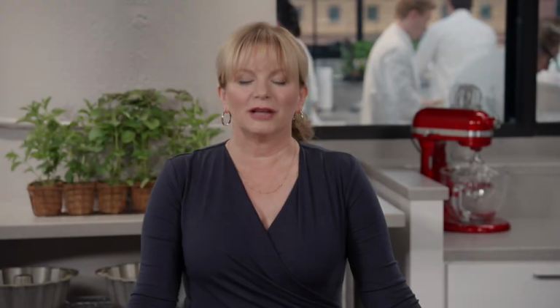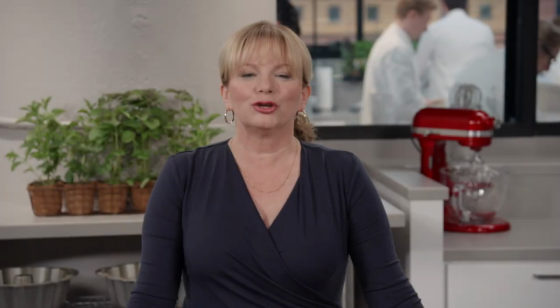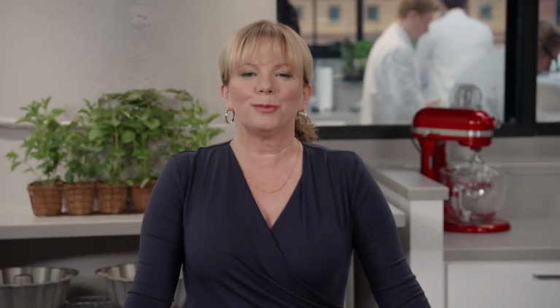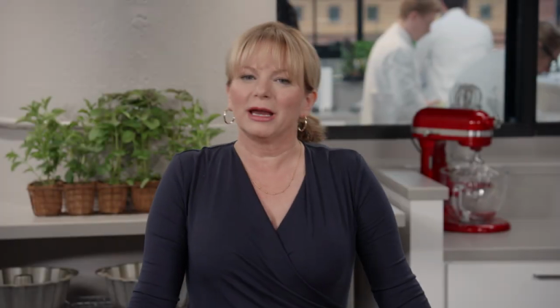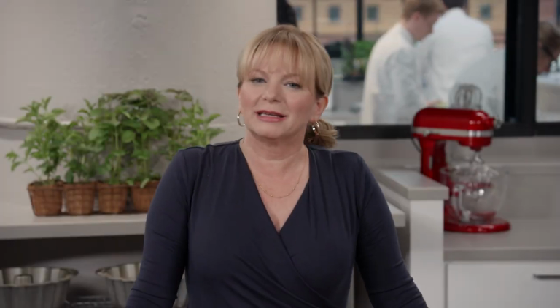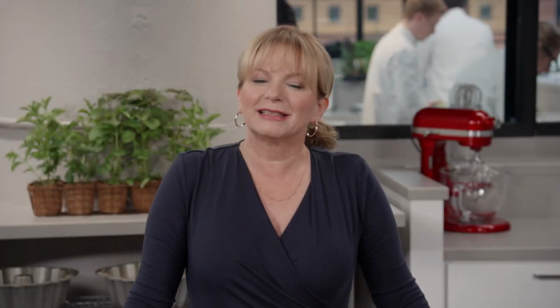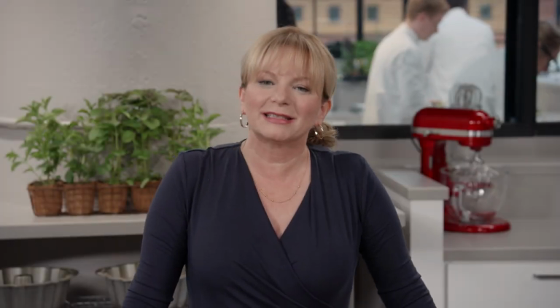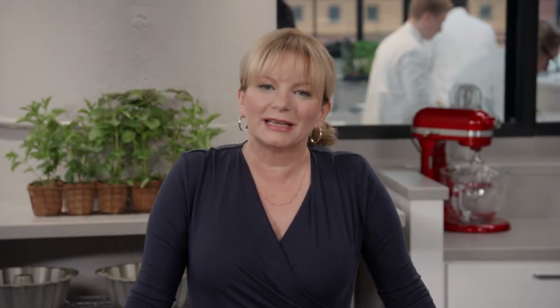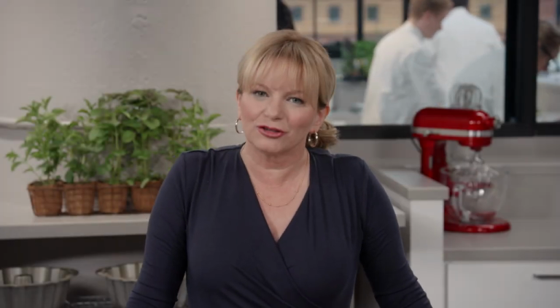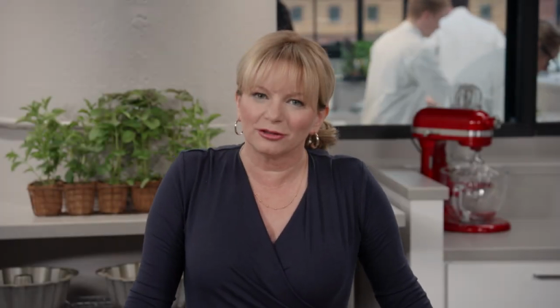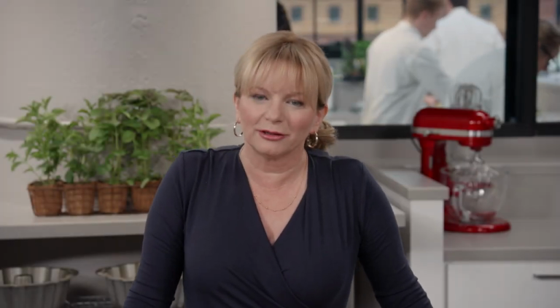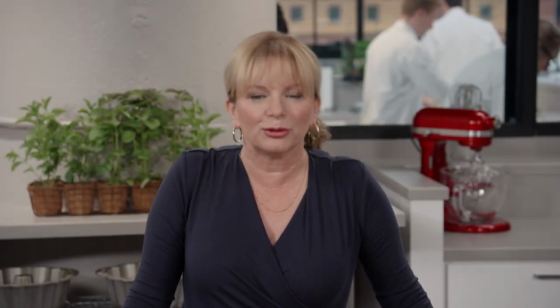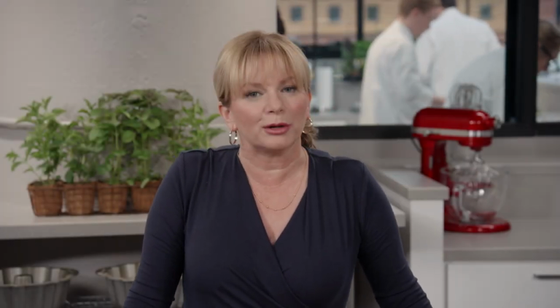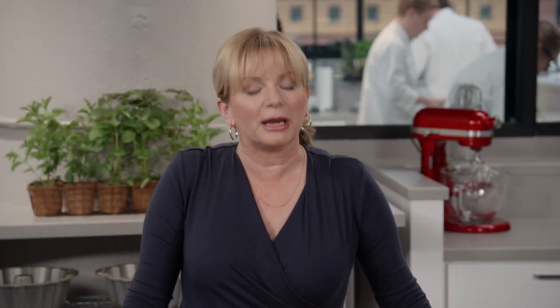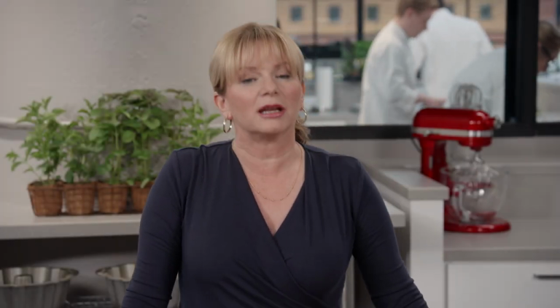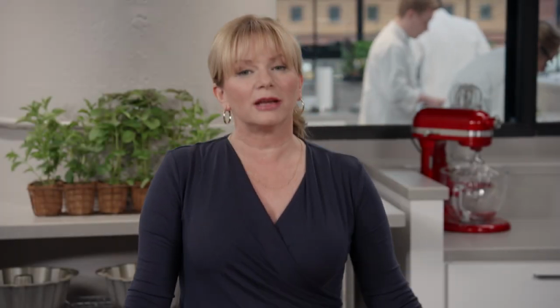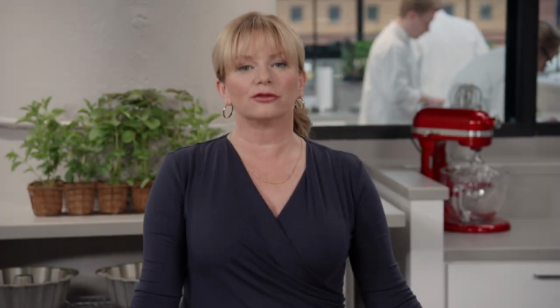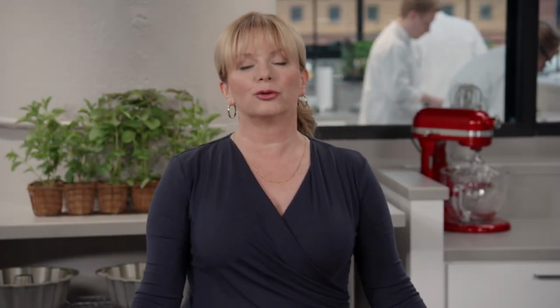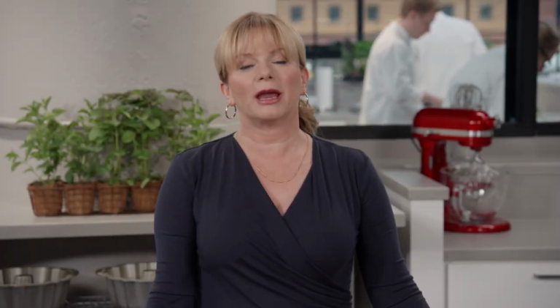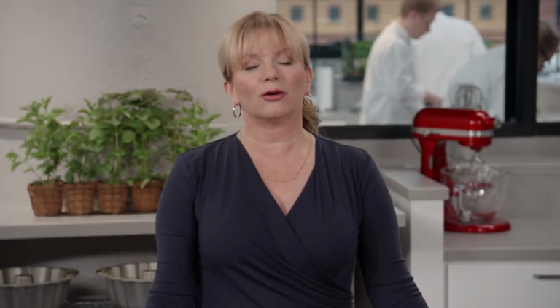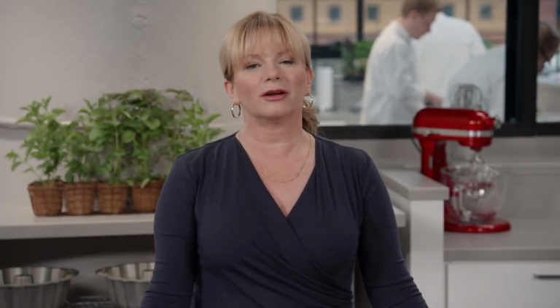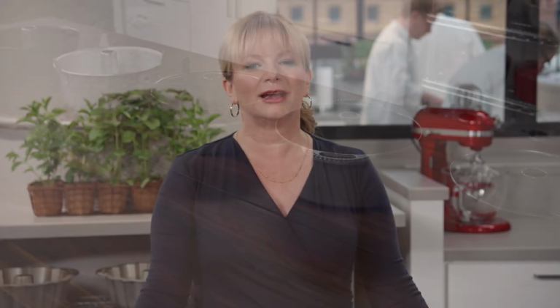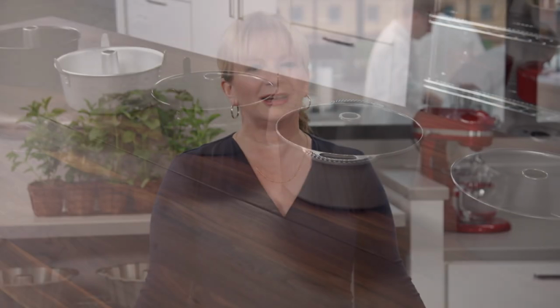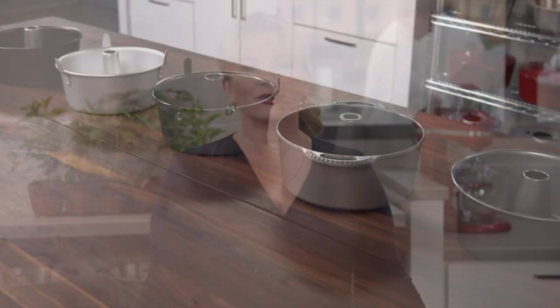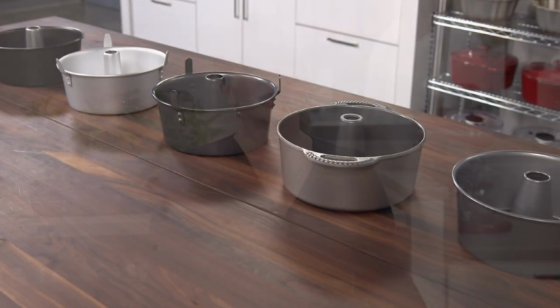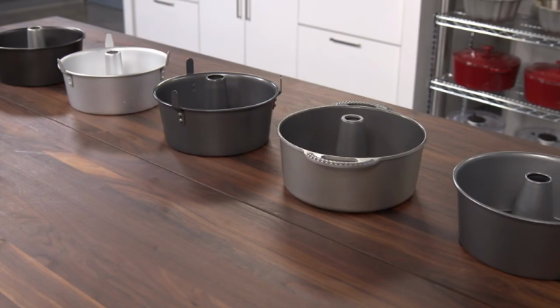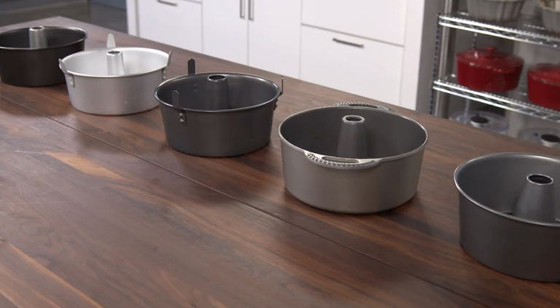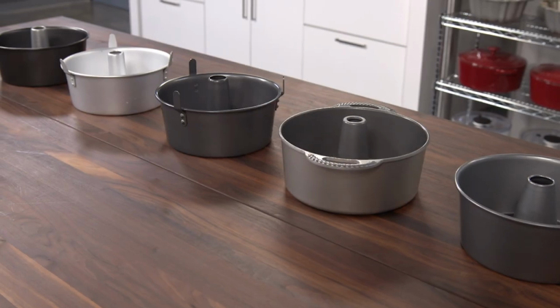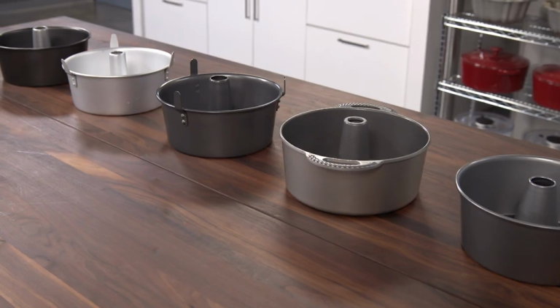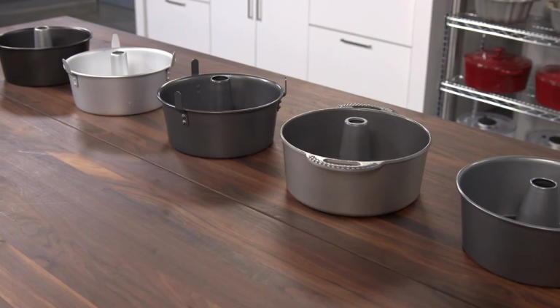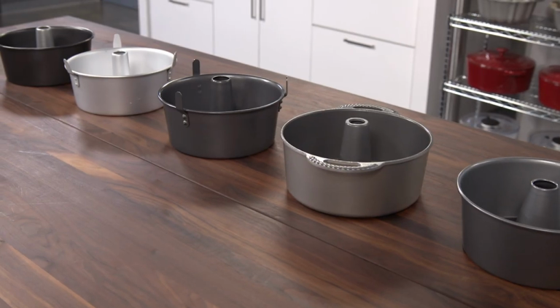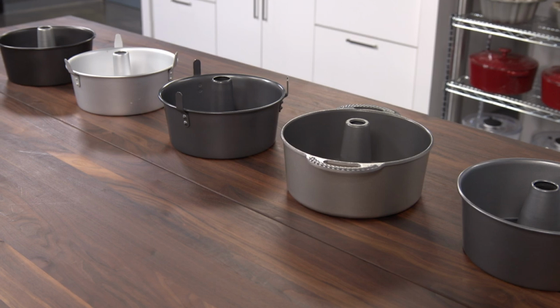A tube pan is essential if you want to bake an angel food cake or any other cake with a hole in the center.